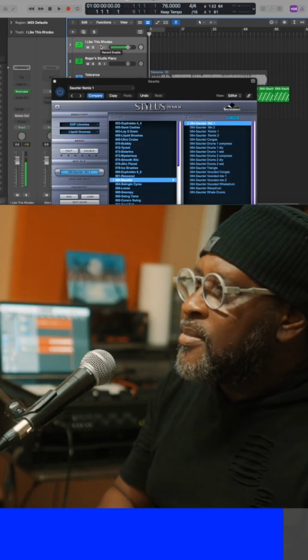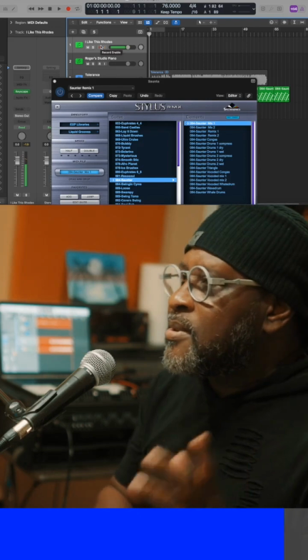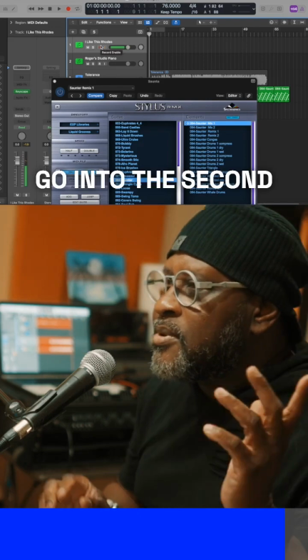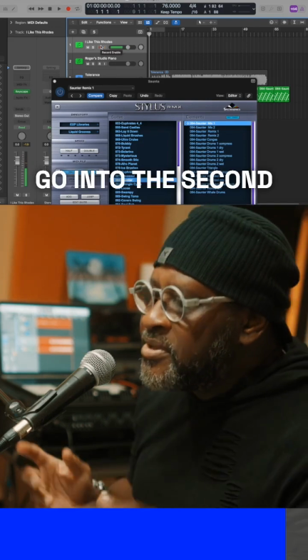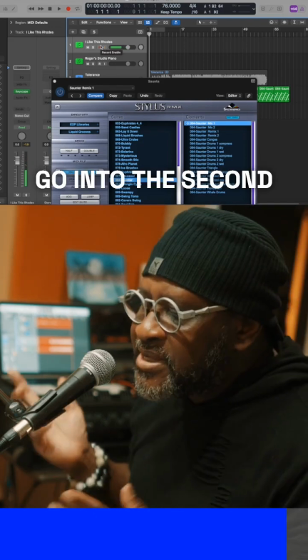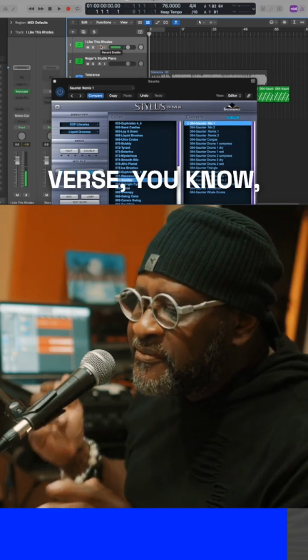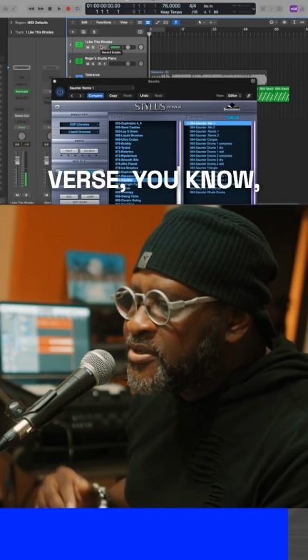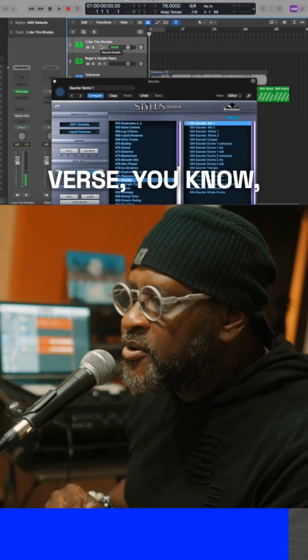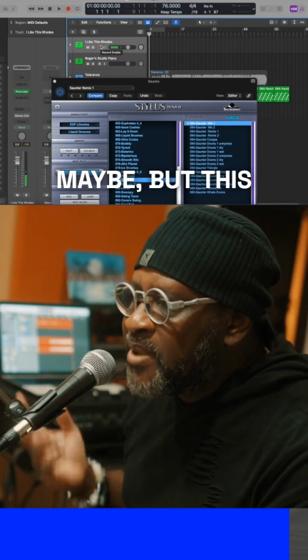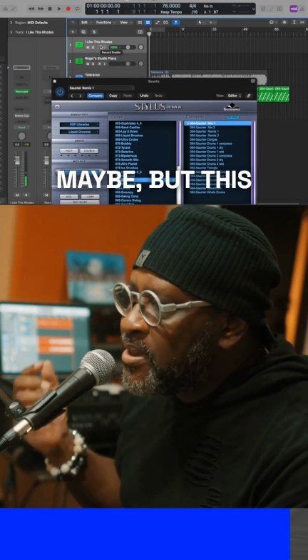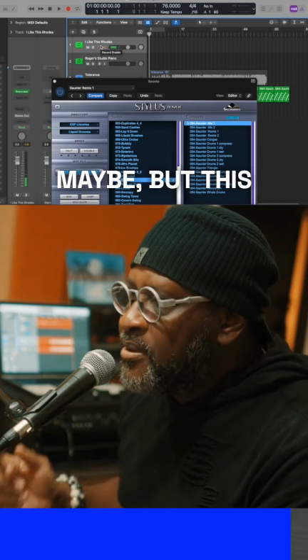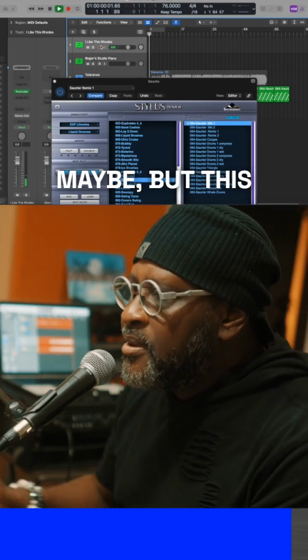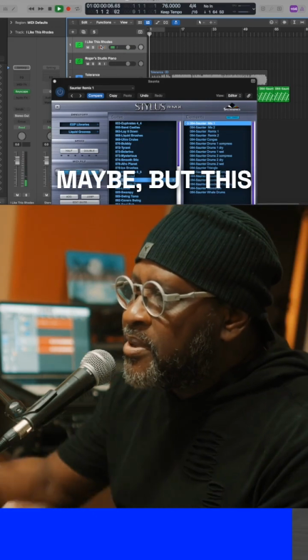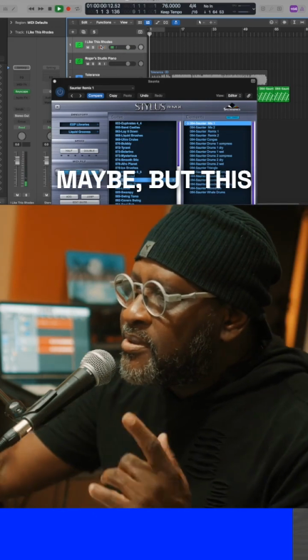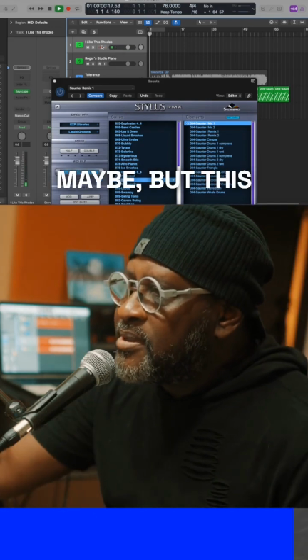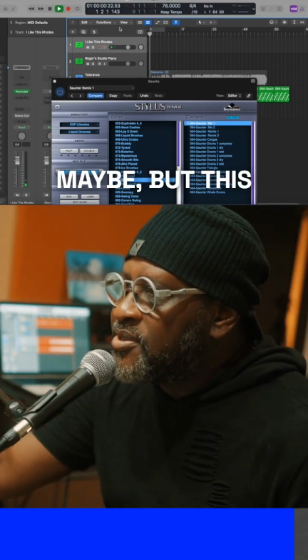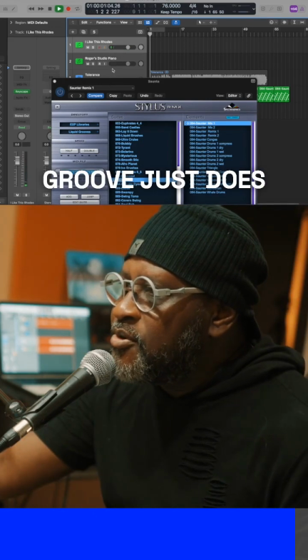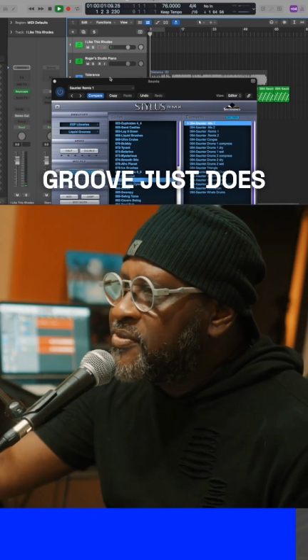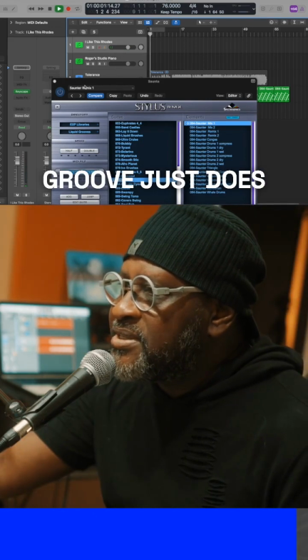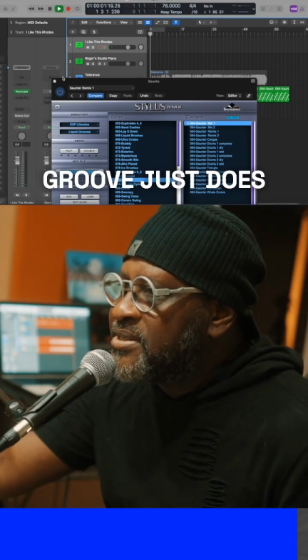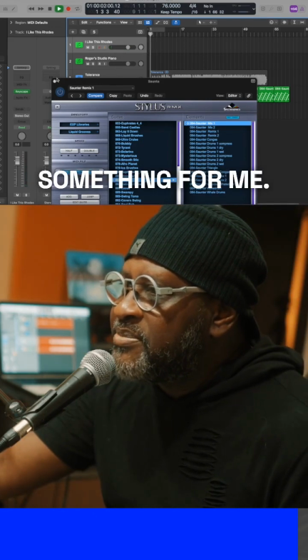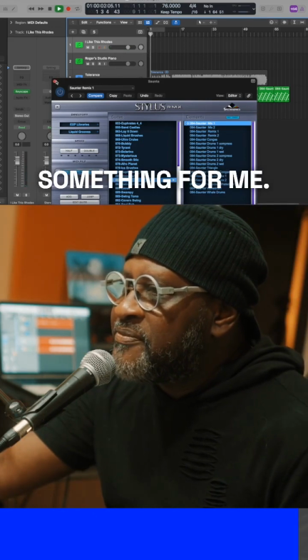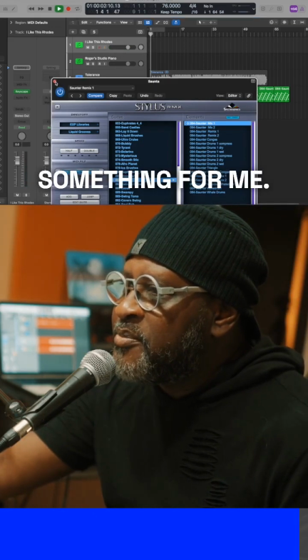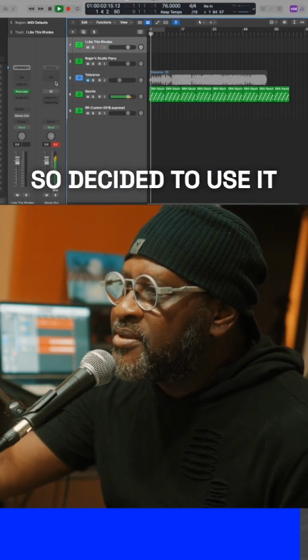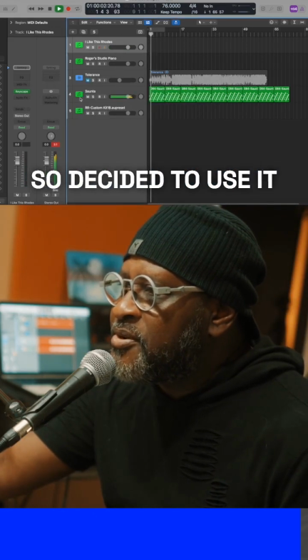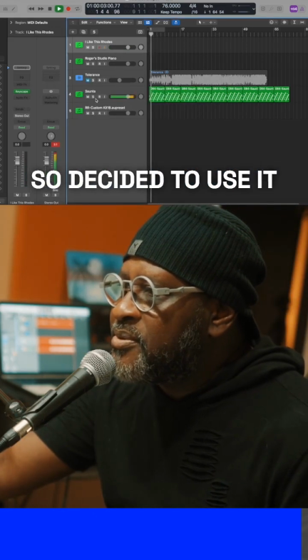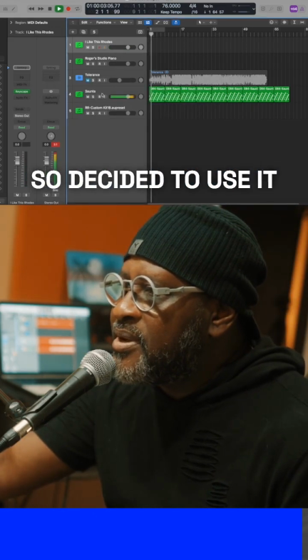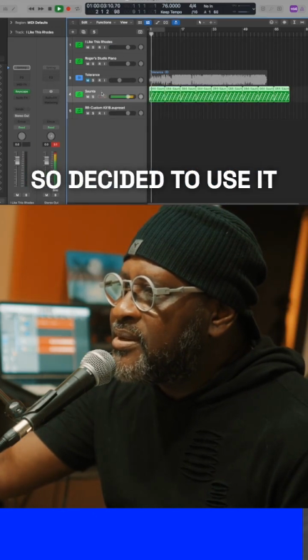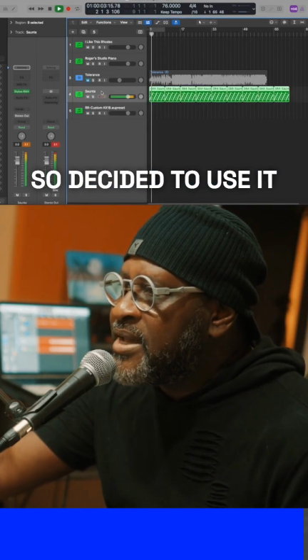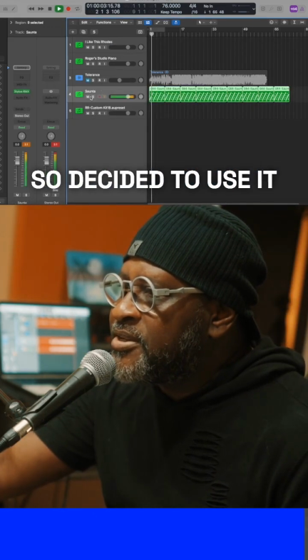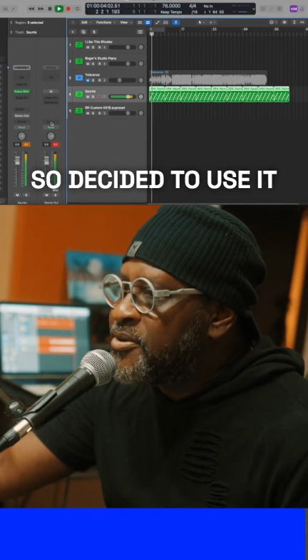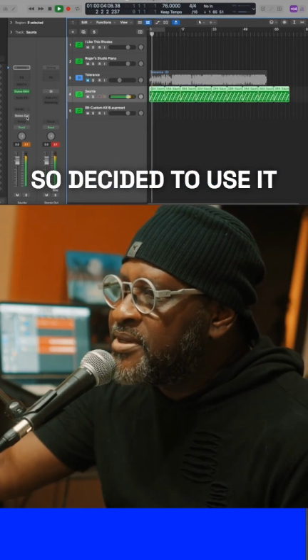Going into the second verse, maybe. But this groove just does something for me, so I decided to use it.